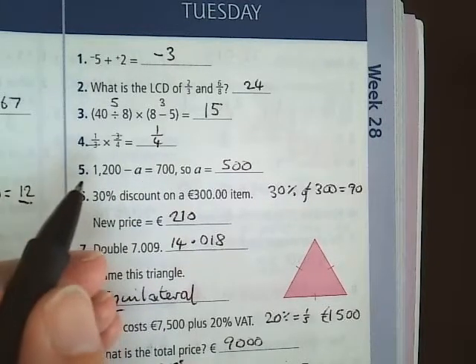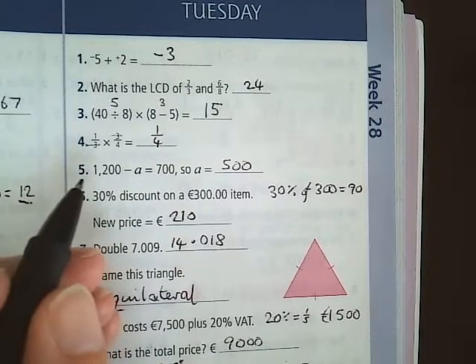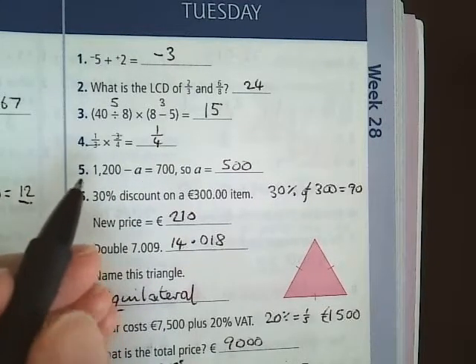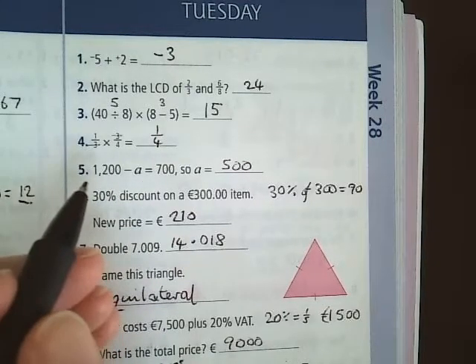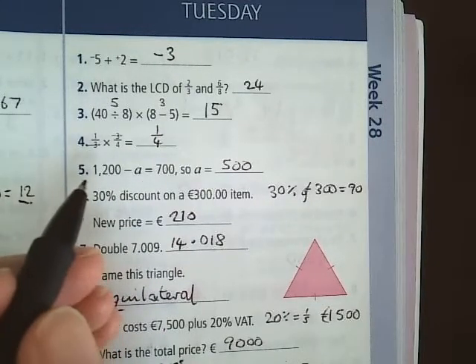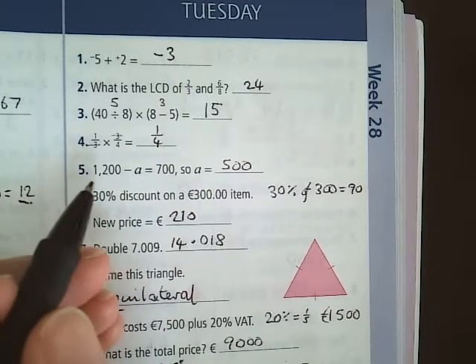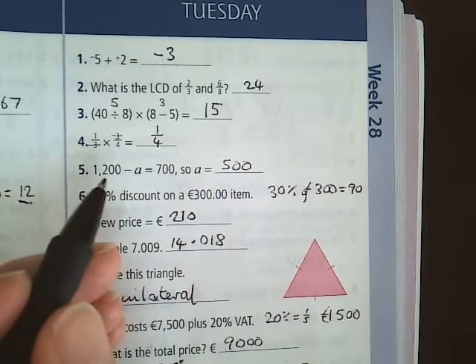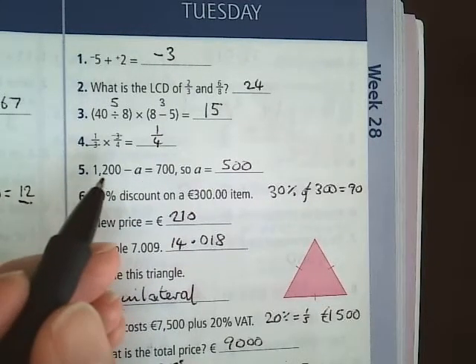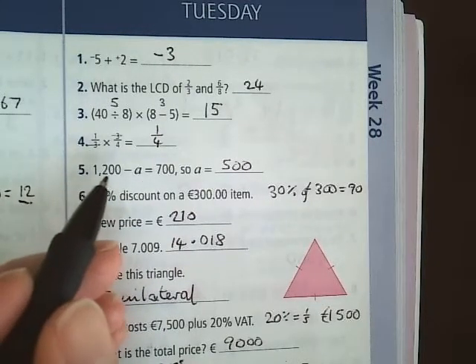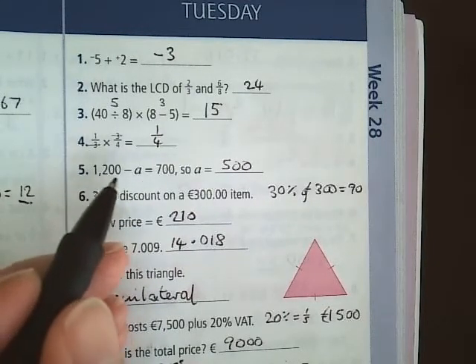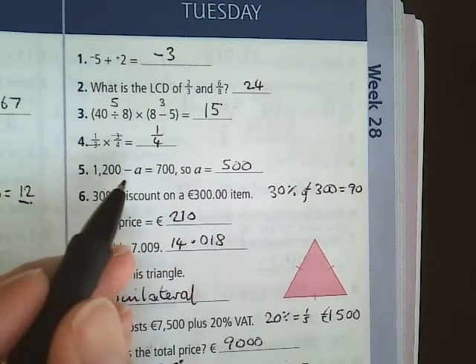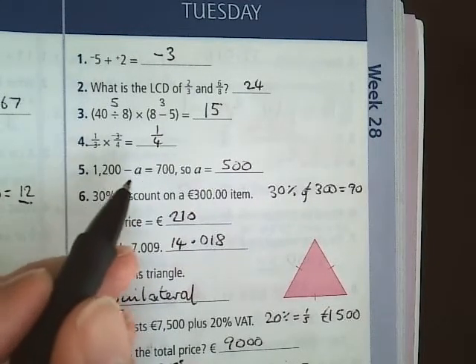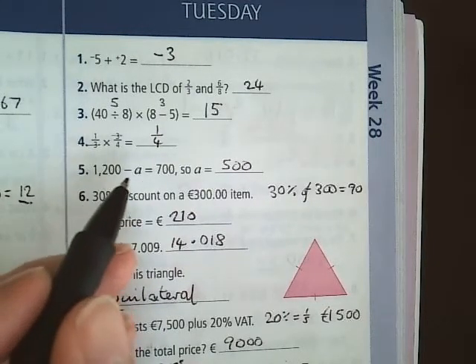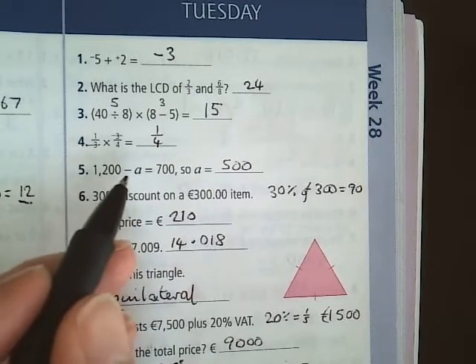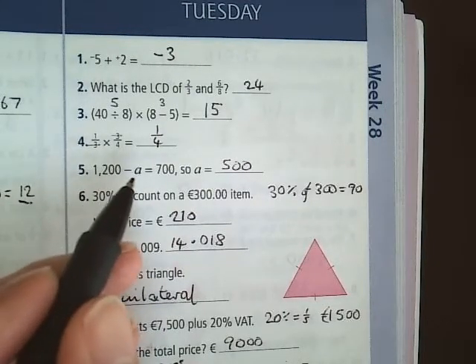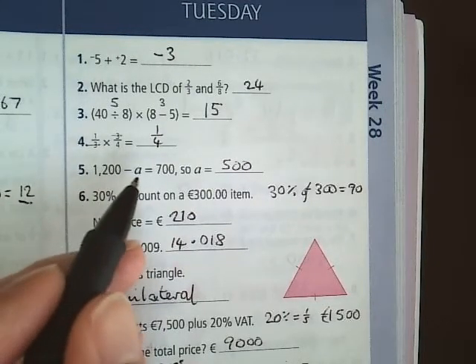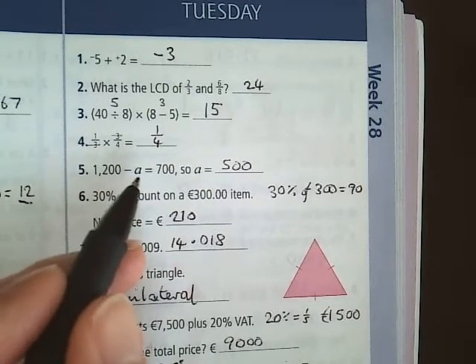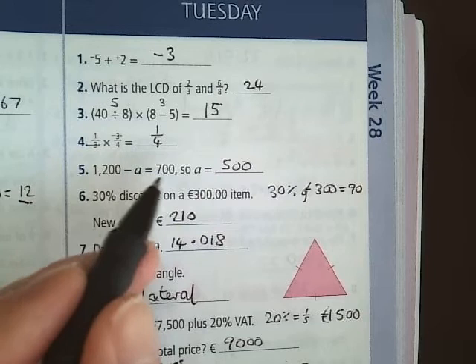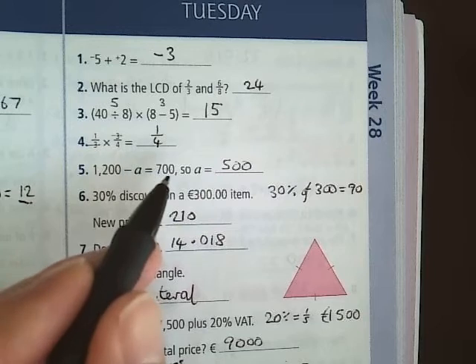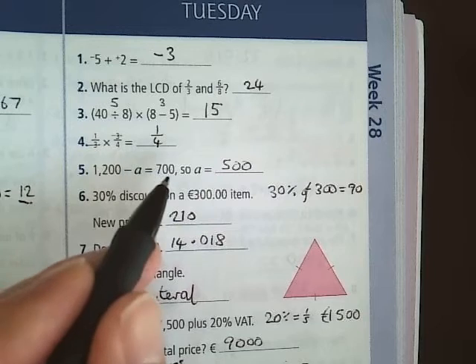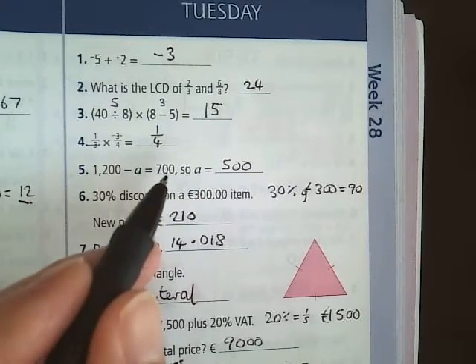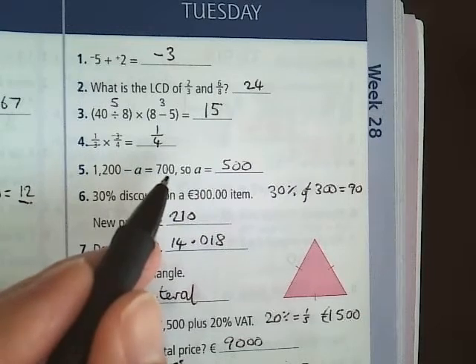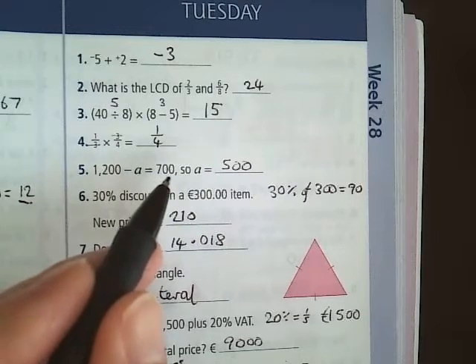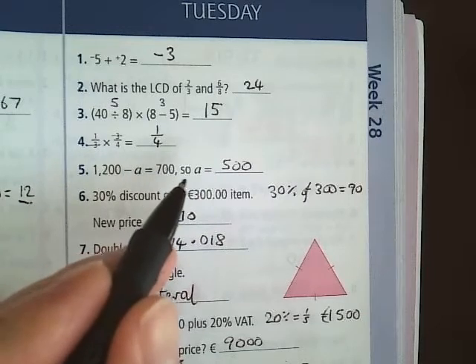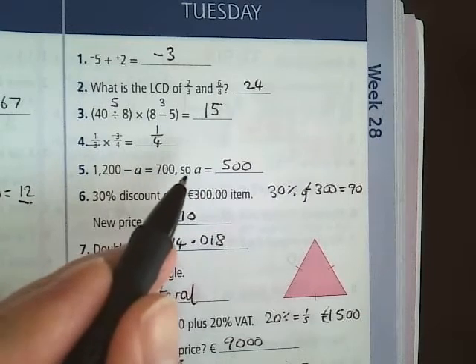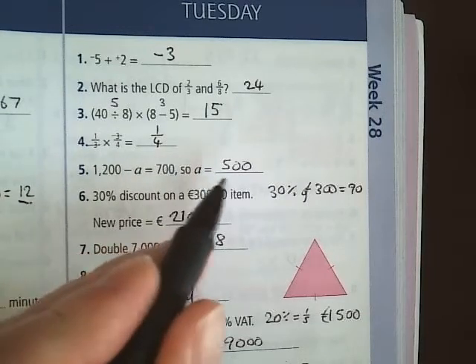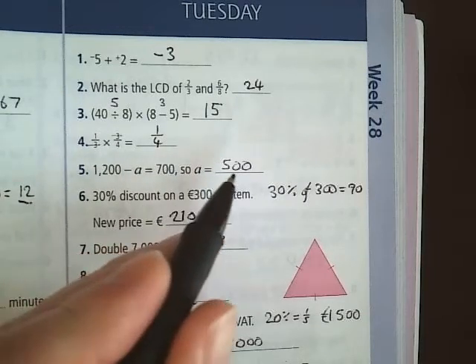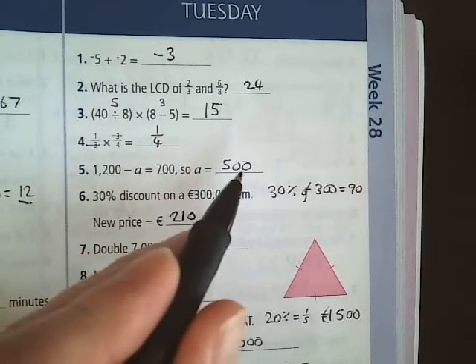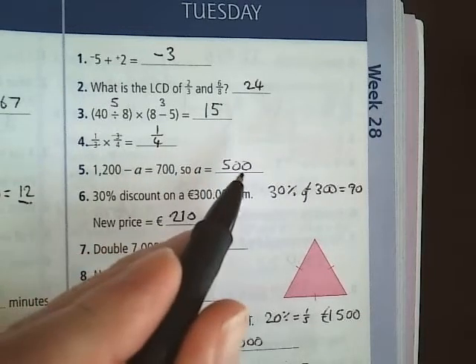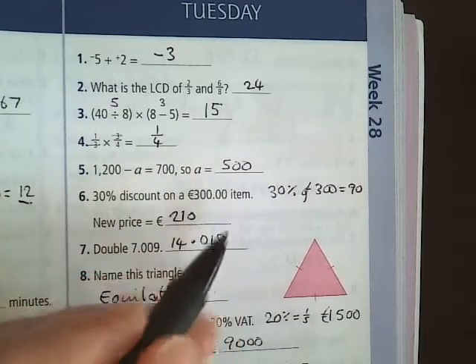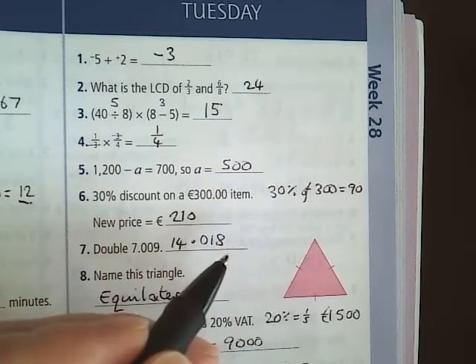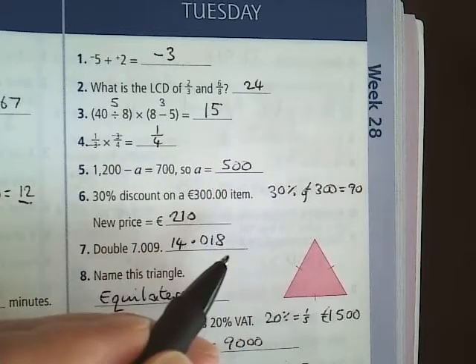Question 5: 1,200 take away A equals 700. So A equals 500.